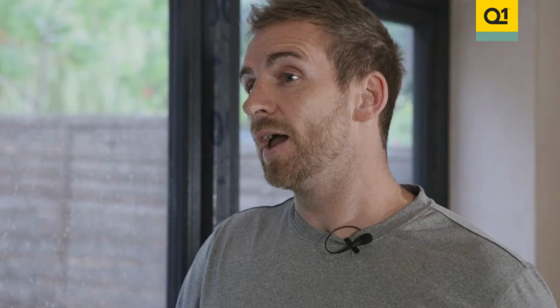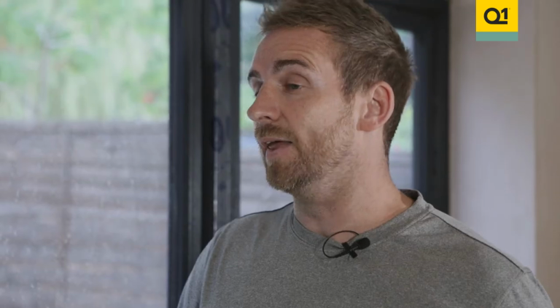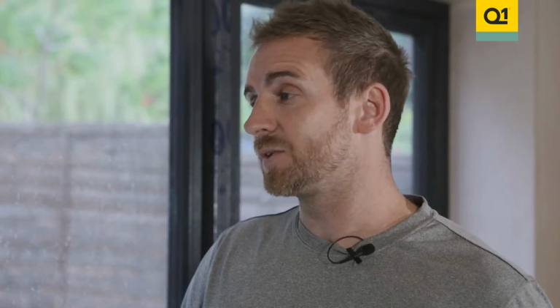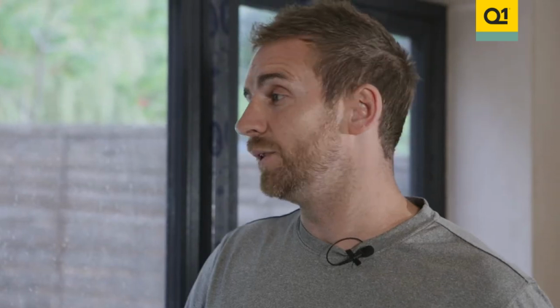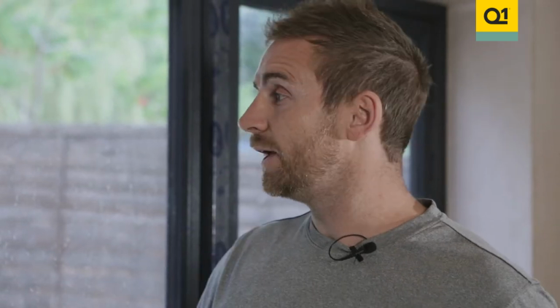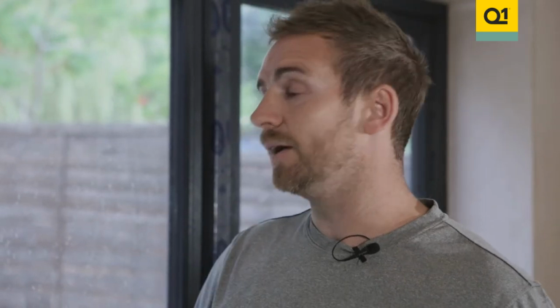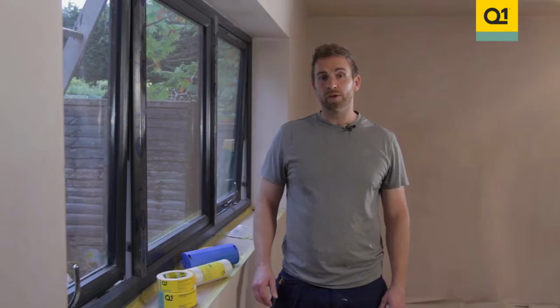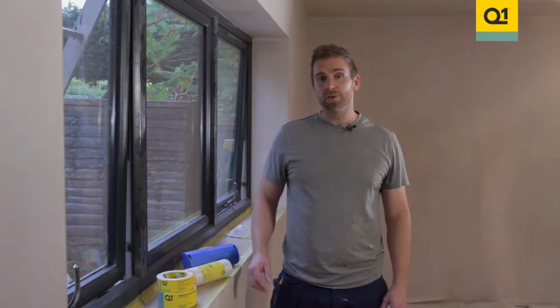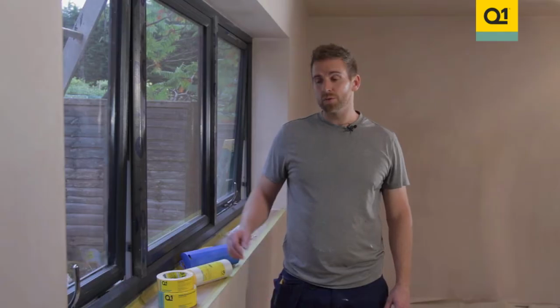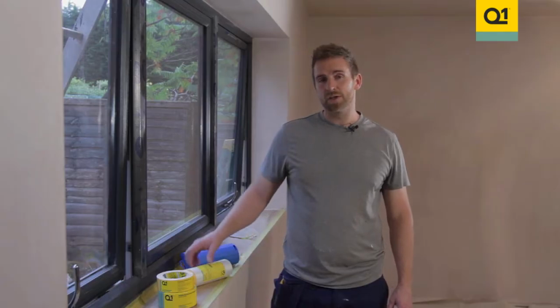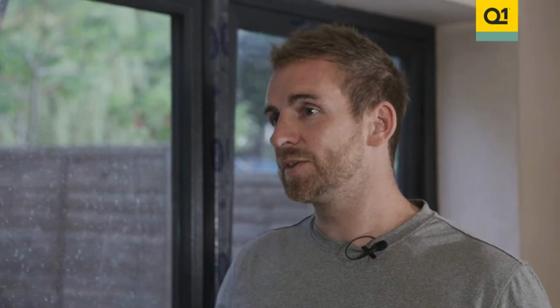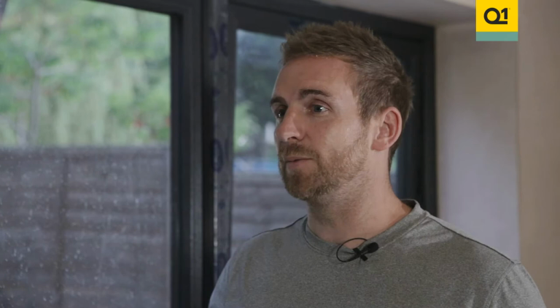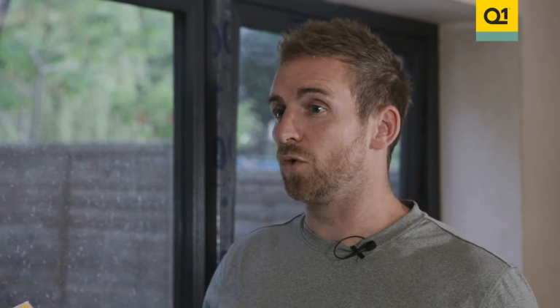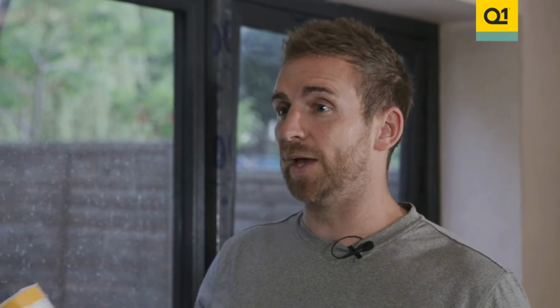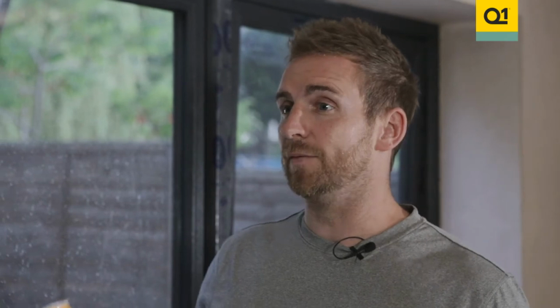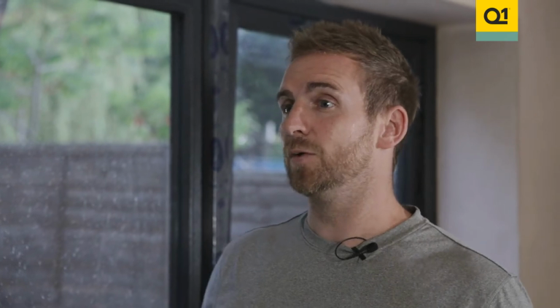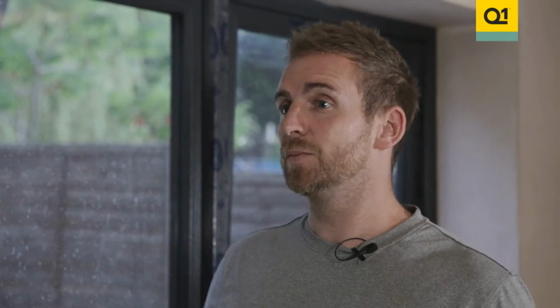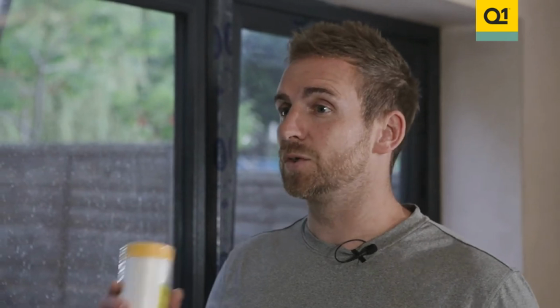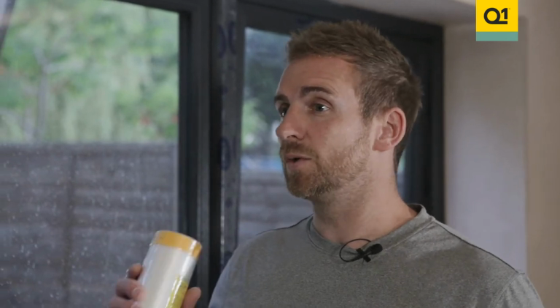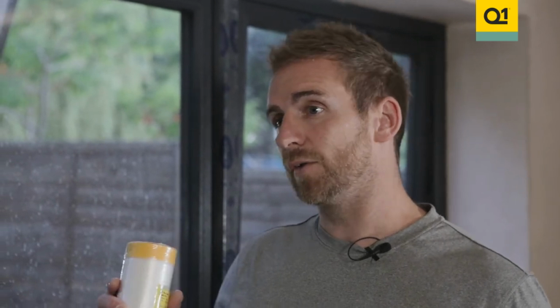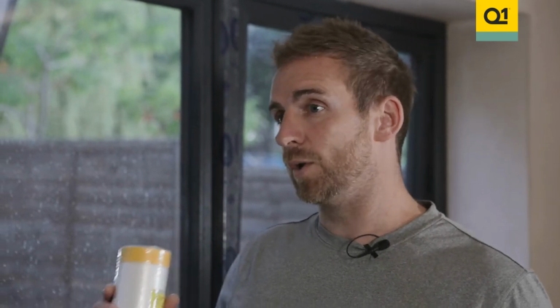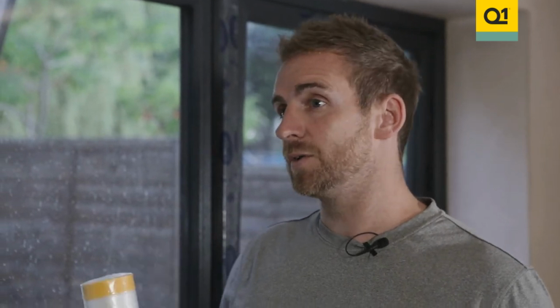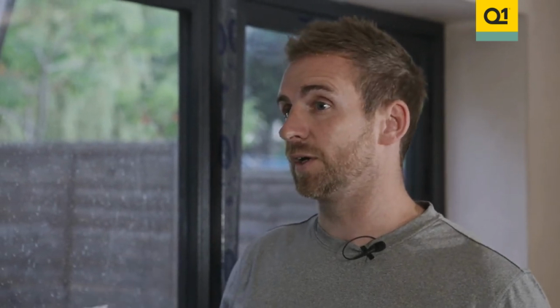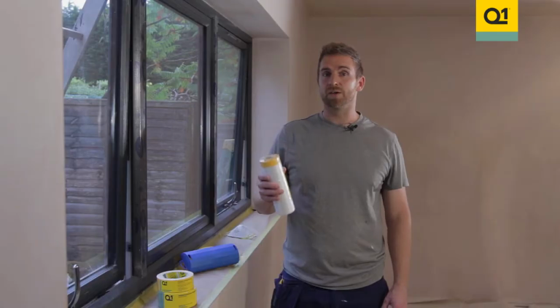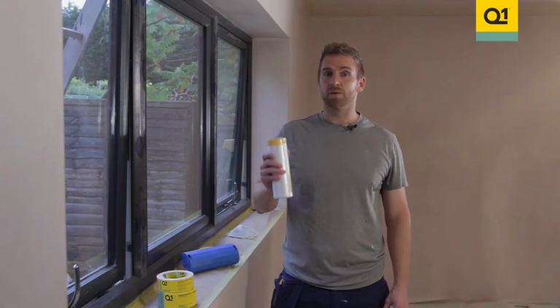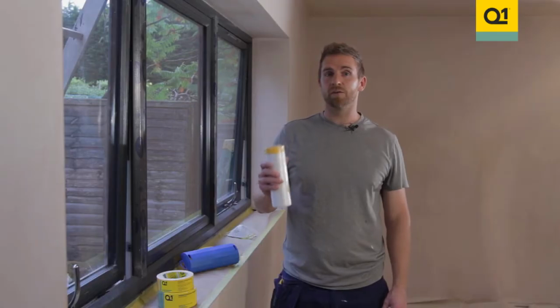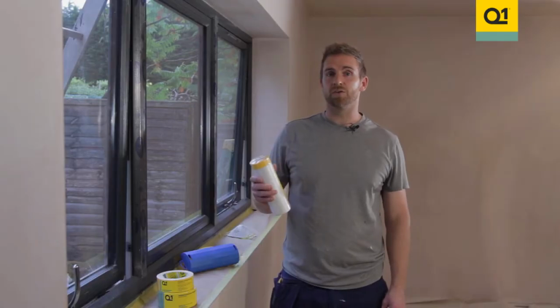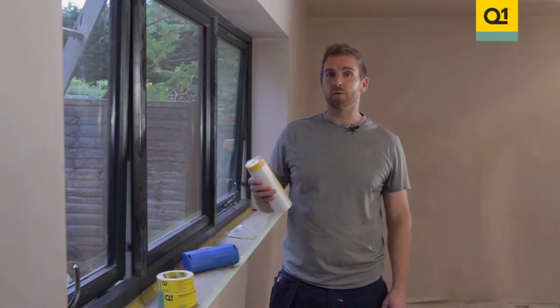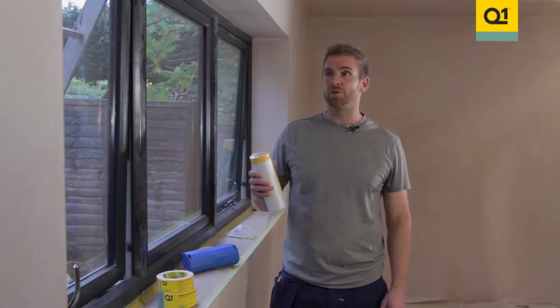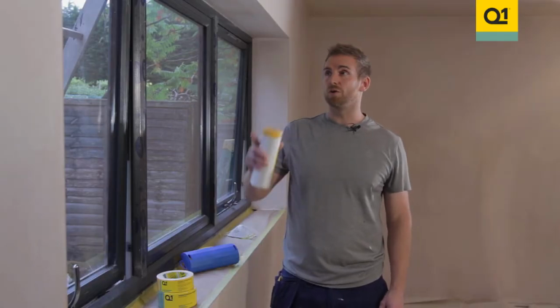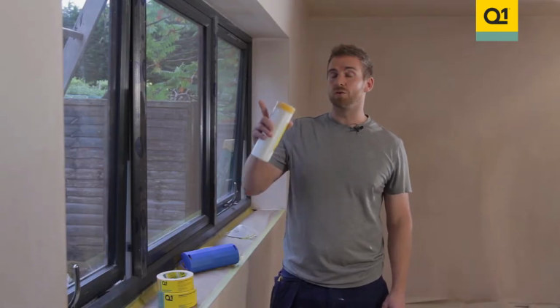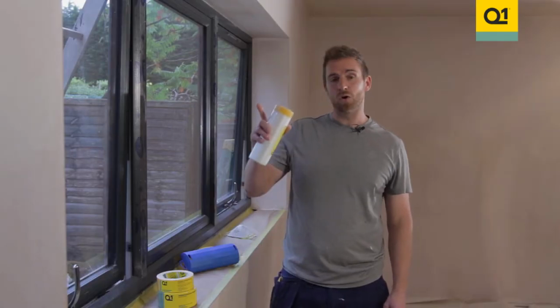In this window here we're going to be using pre-tape drop-down film to cover the windows and get some lovely sharp edges along the top.